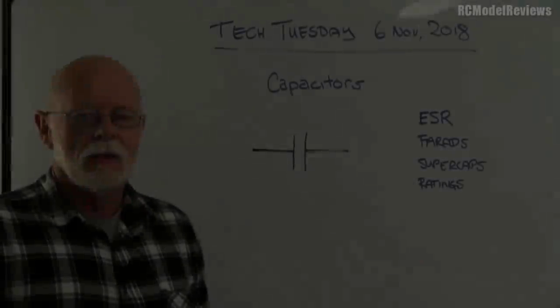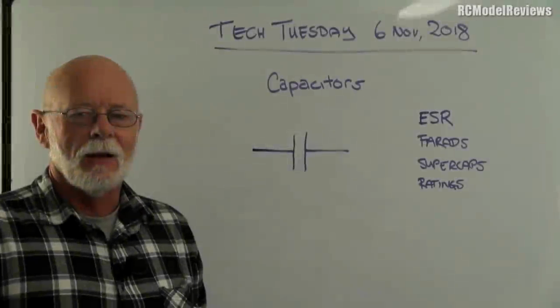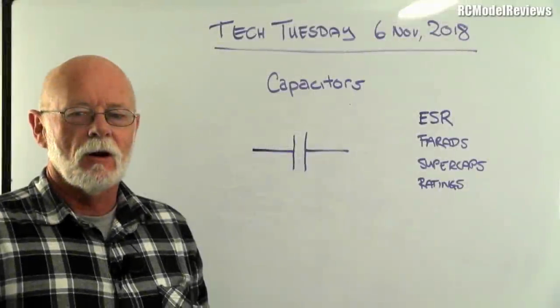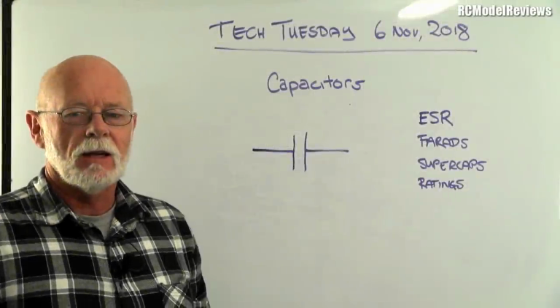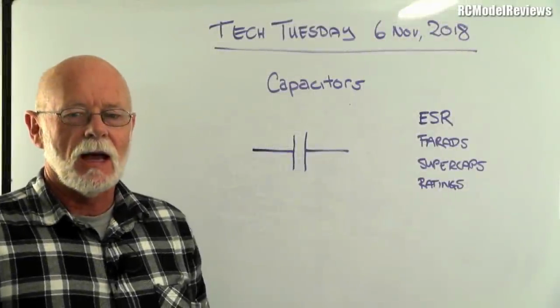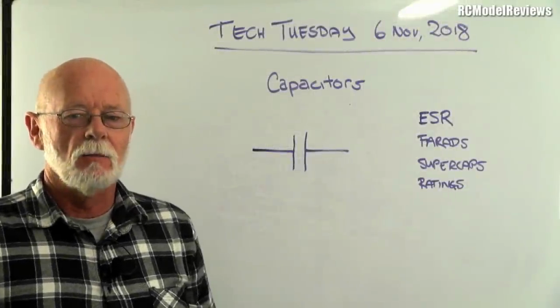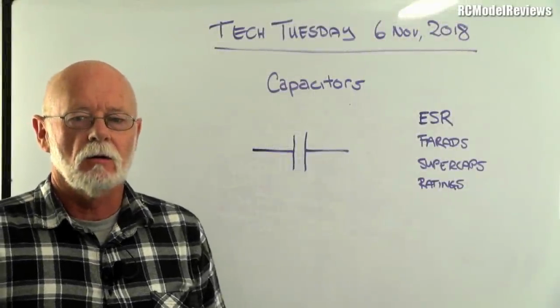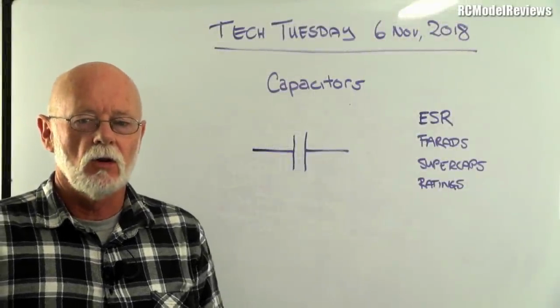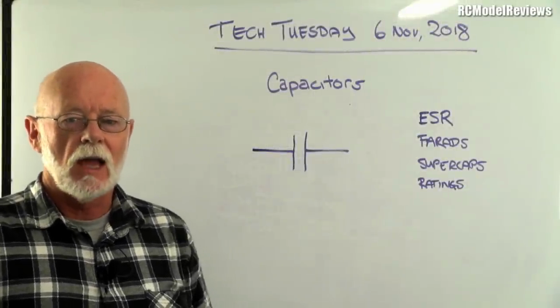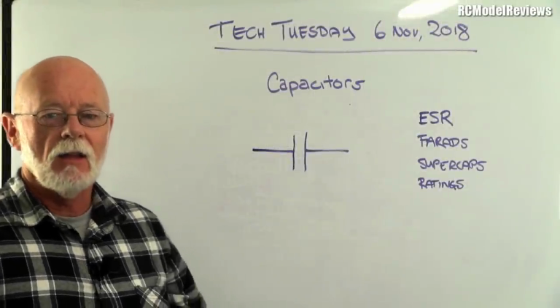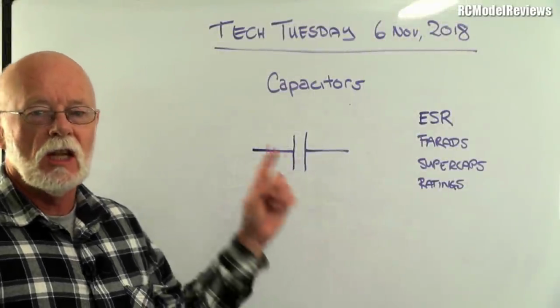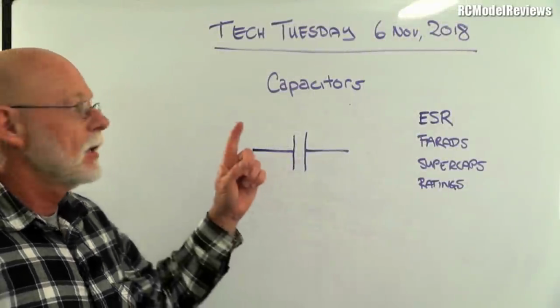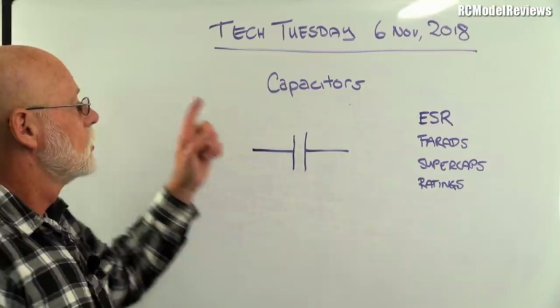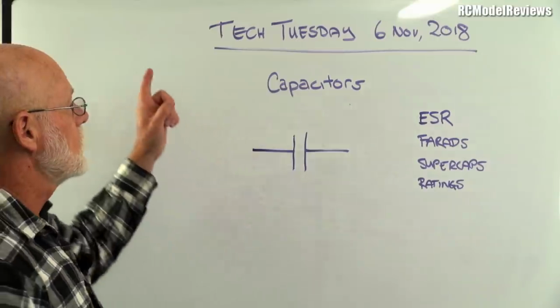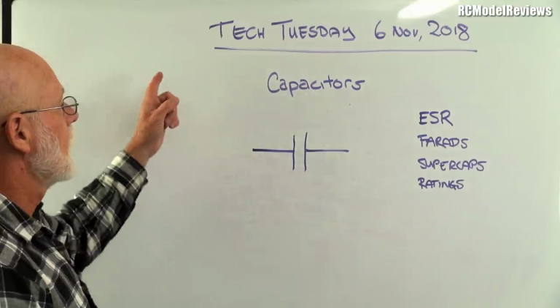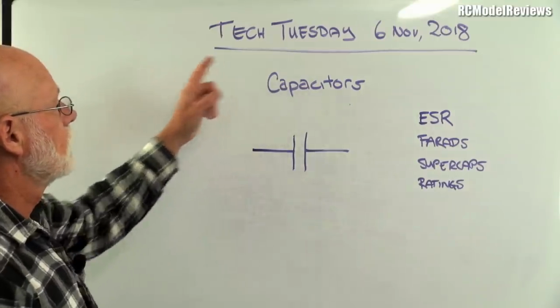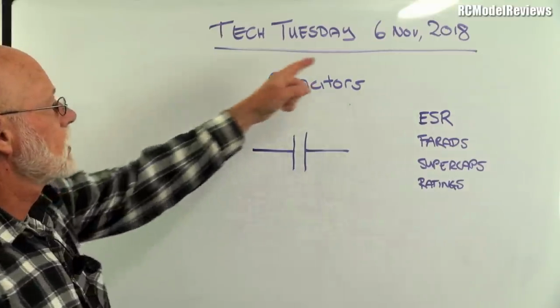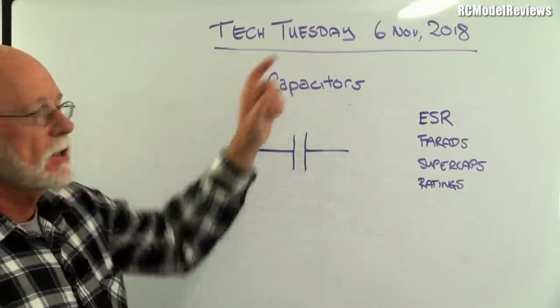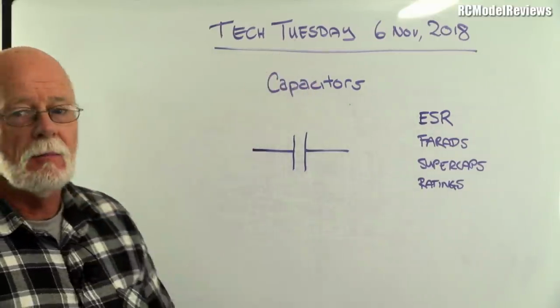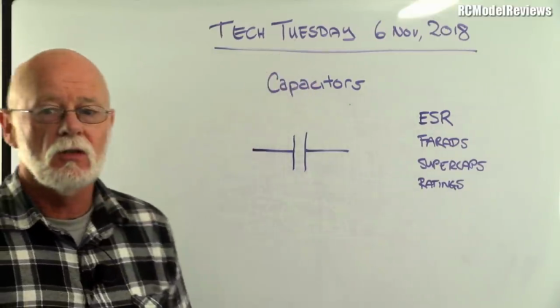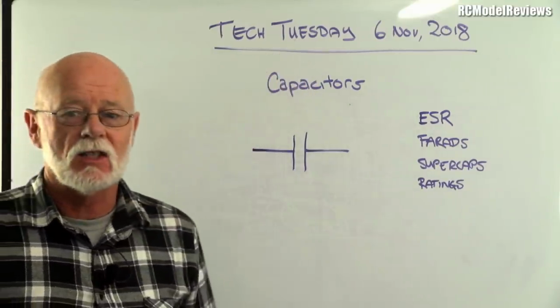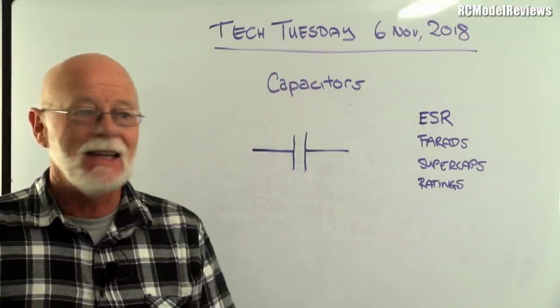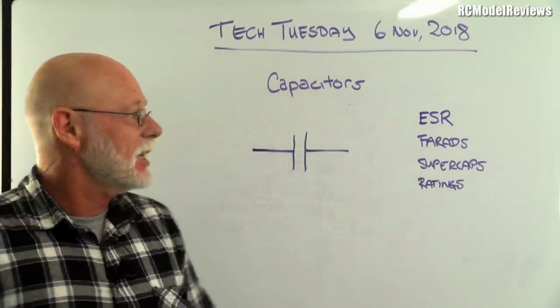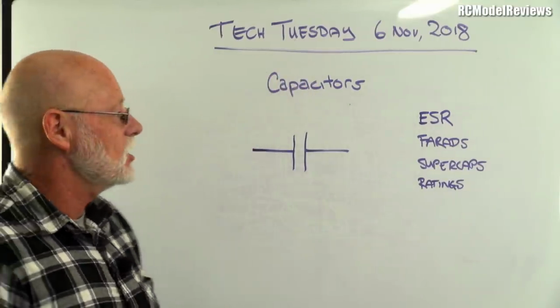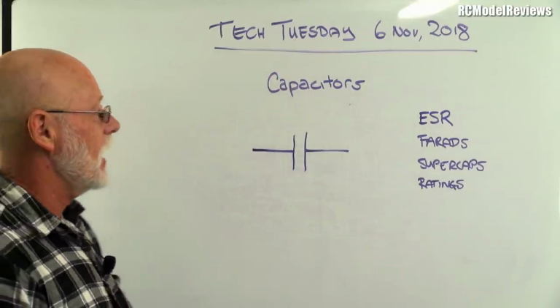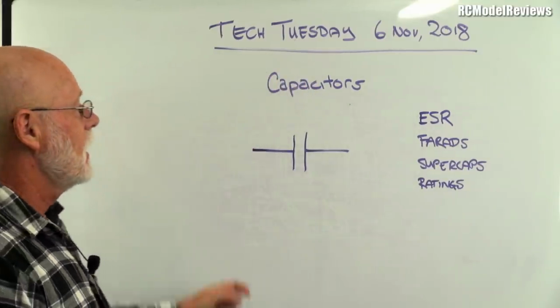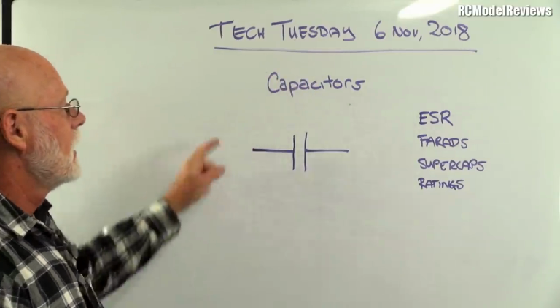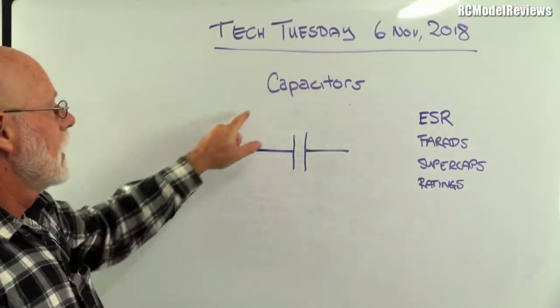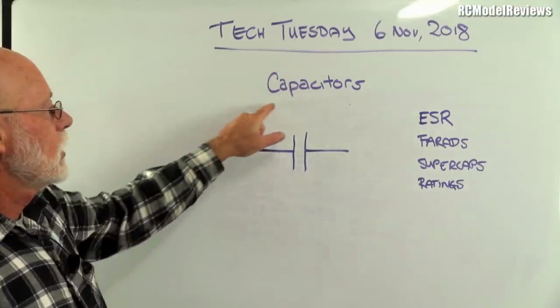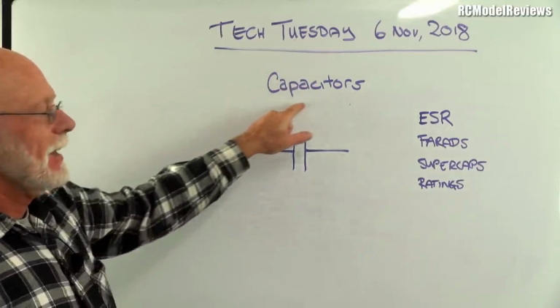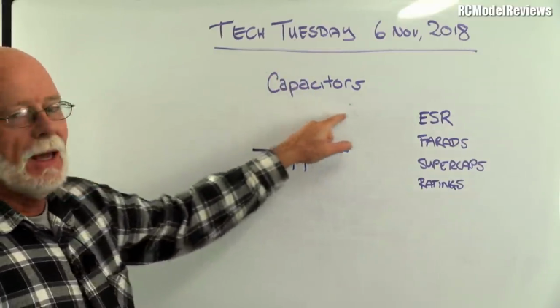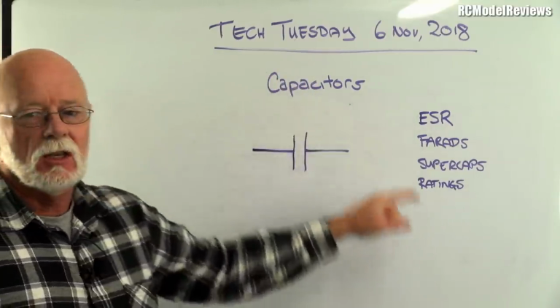G'day and welcome back to RC Model Reviews, another Tech Tuesday for the 6th November 2018. Today I'm talking about capacitors.